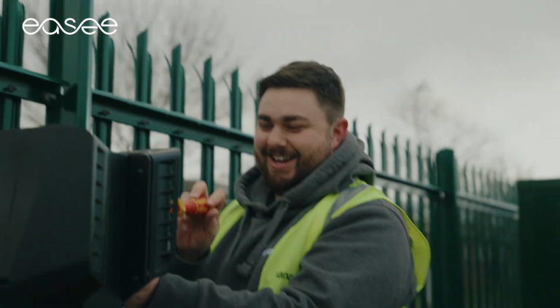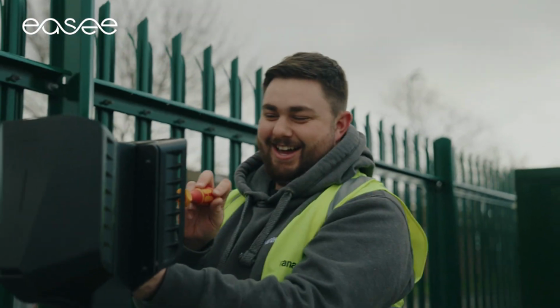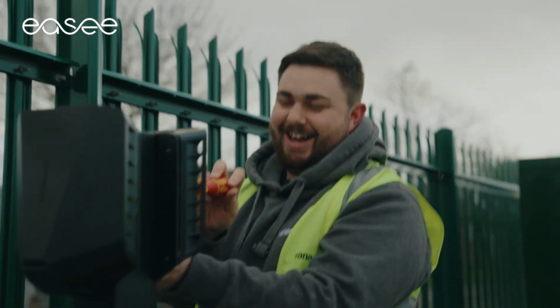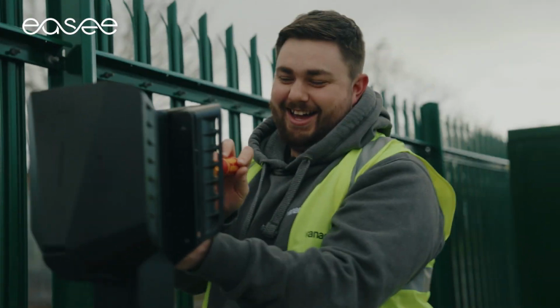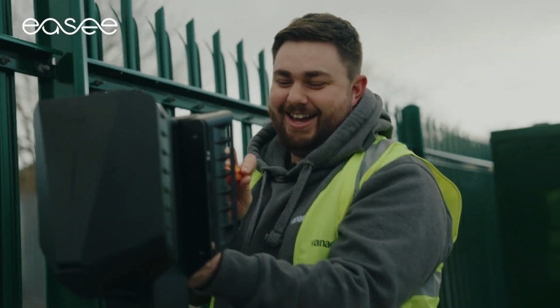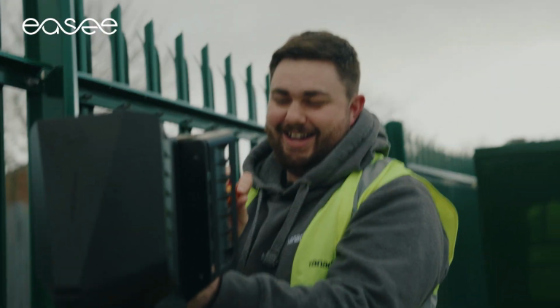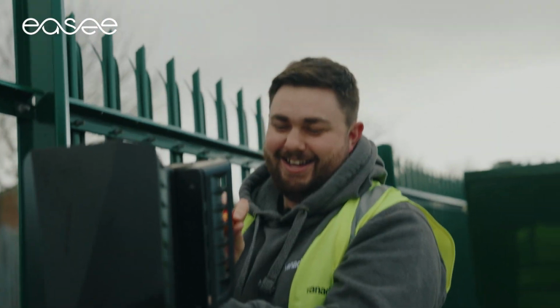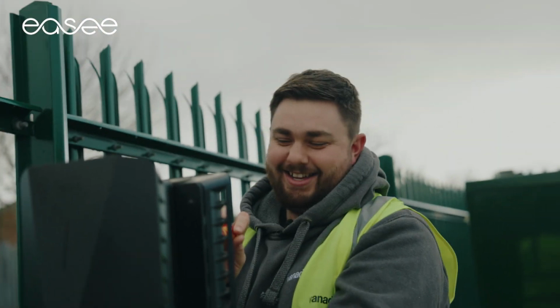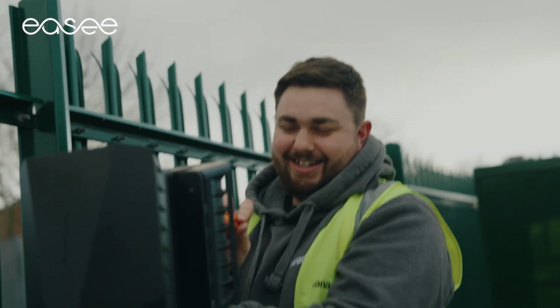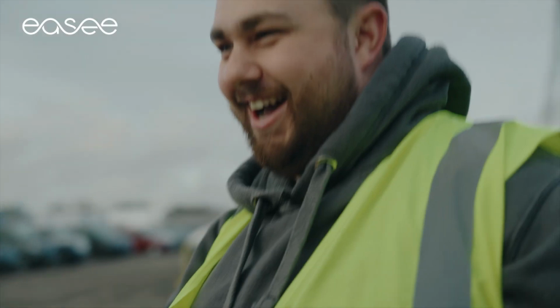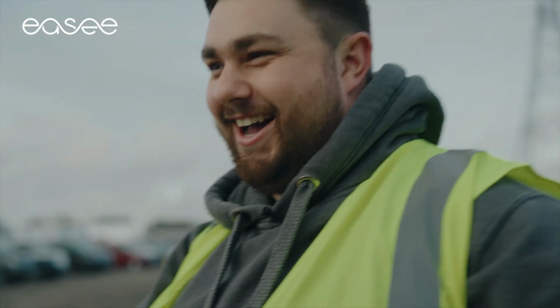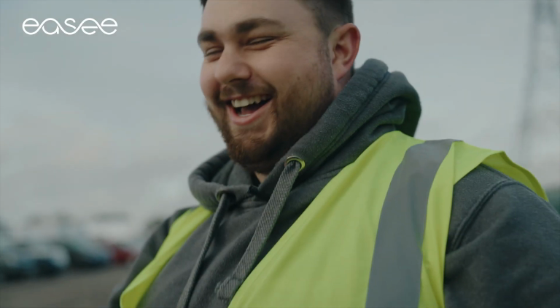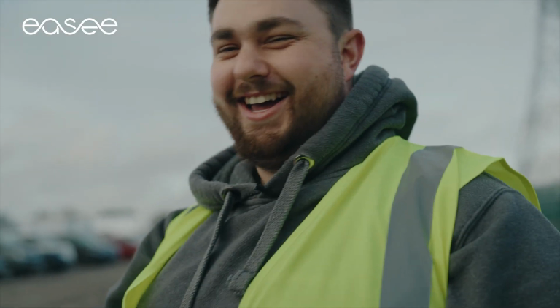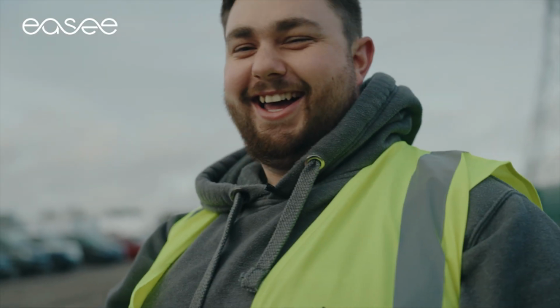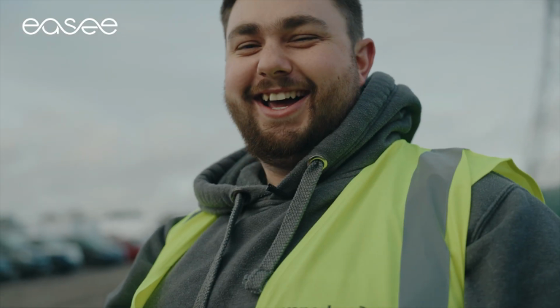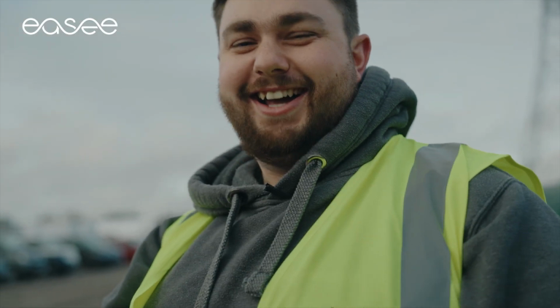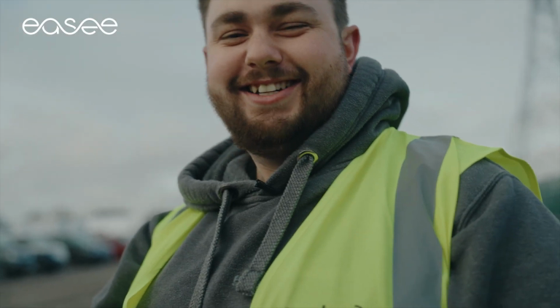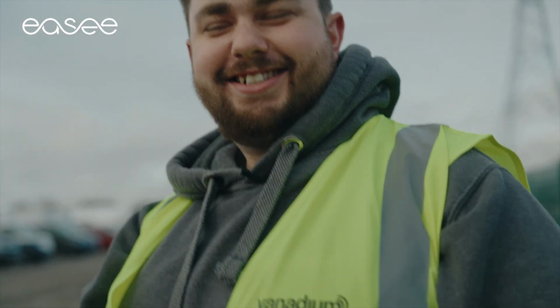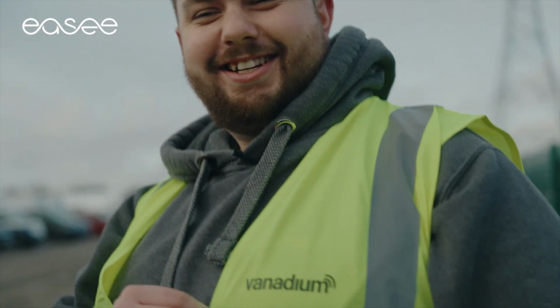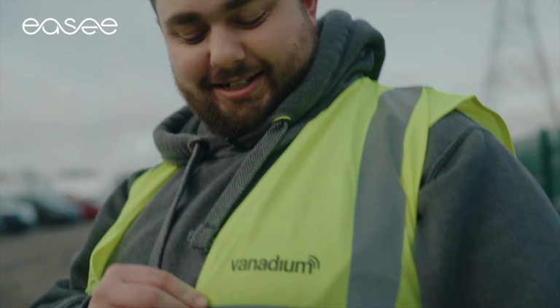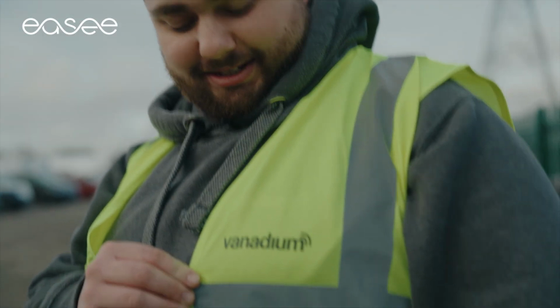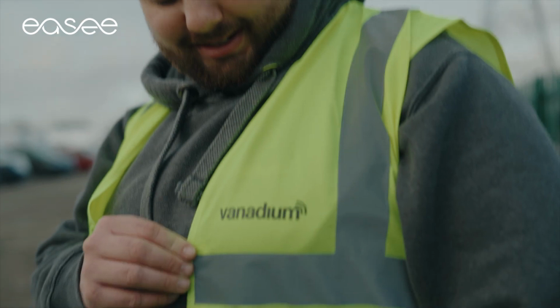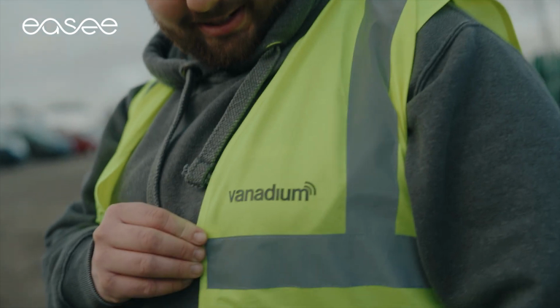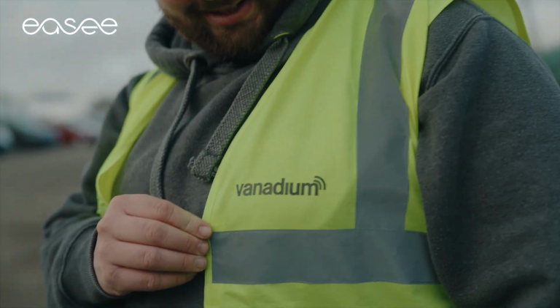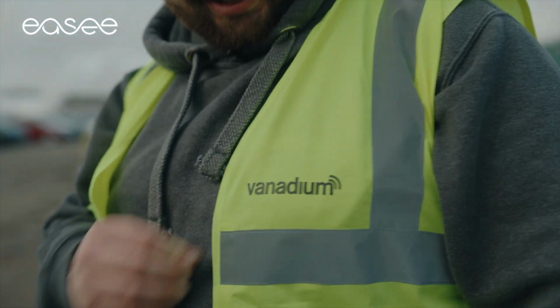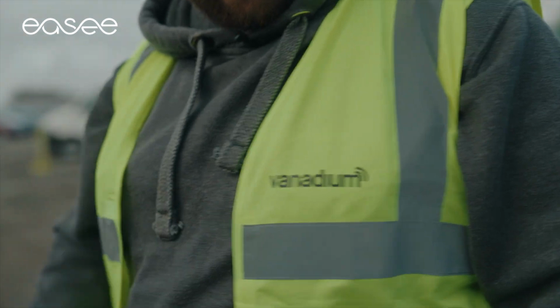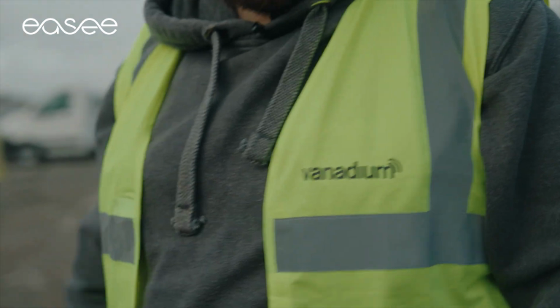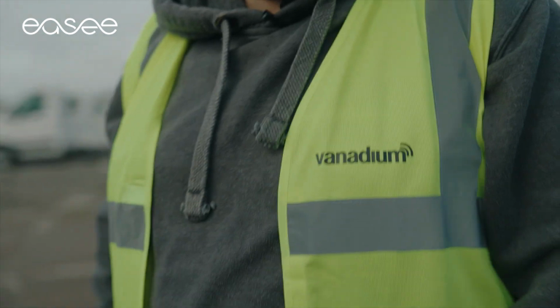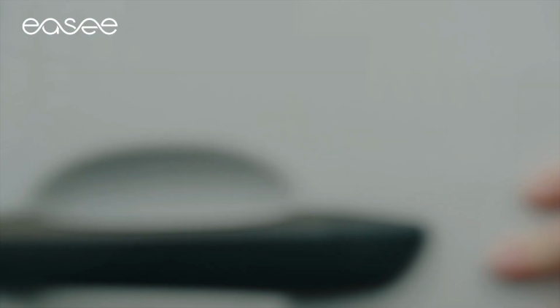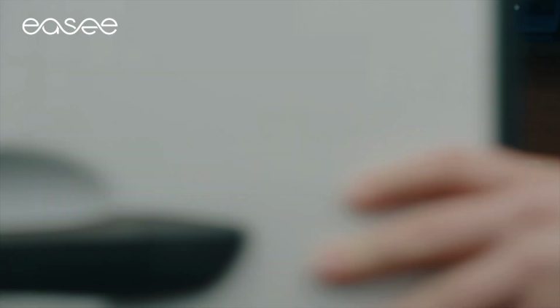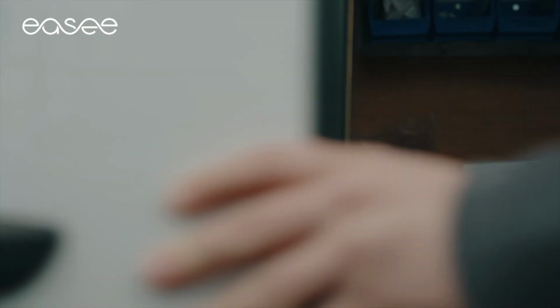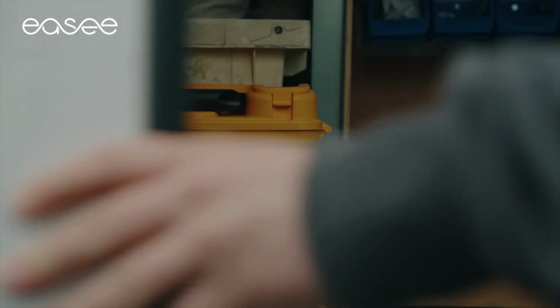My name is Ben Piercy. I'm the director and head electrician at Vanadium Technologies.